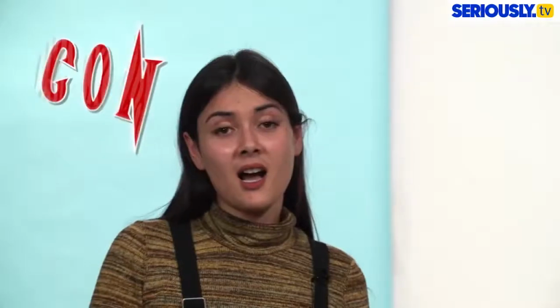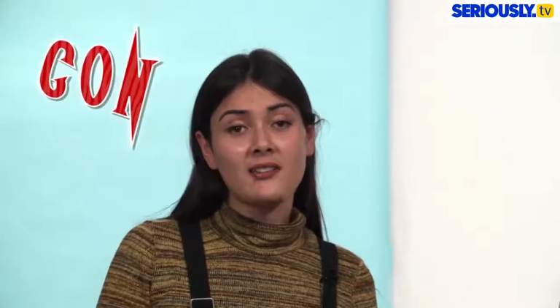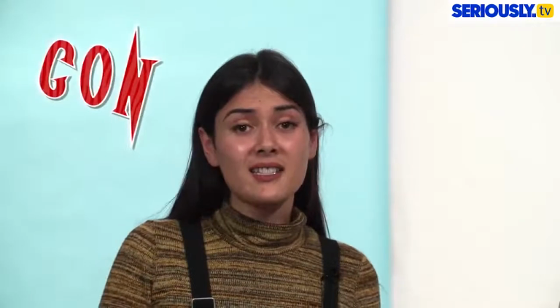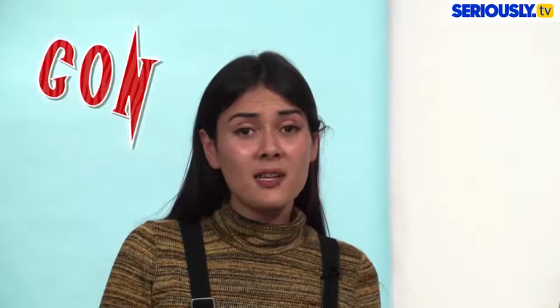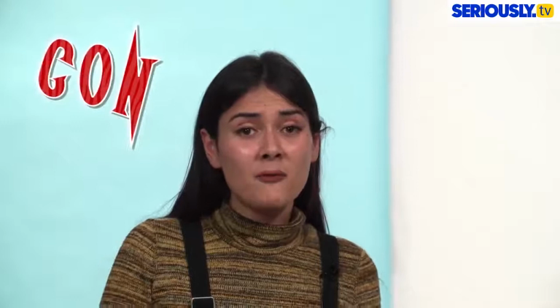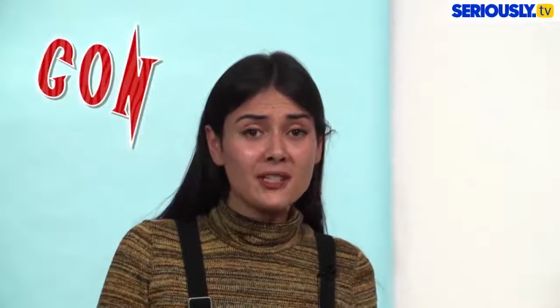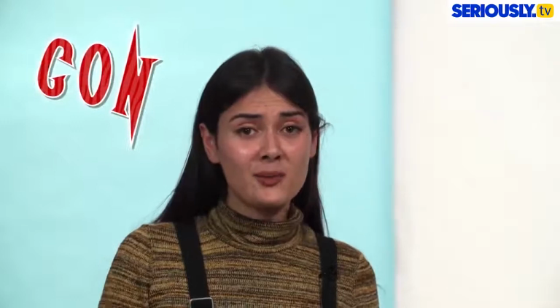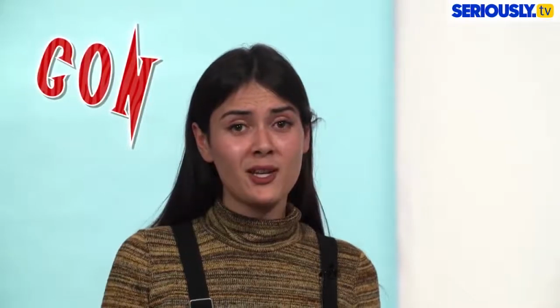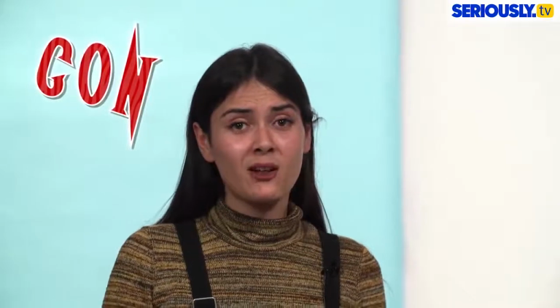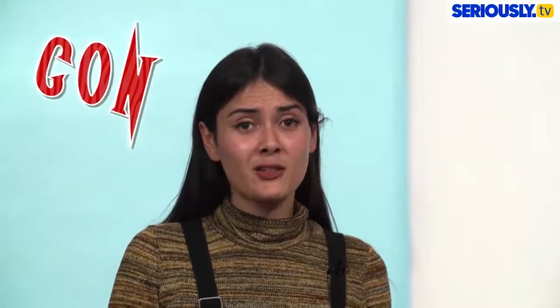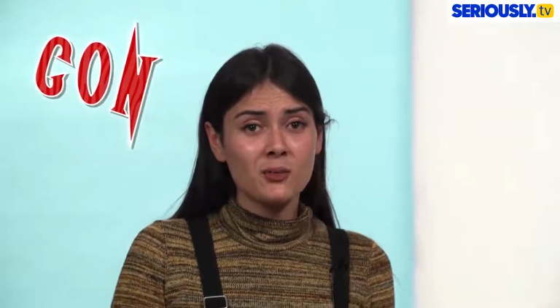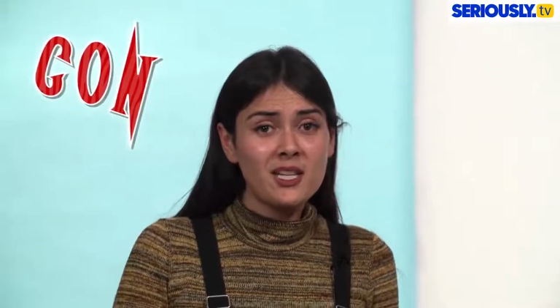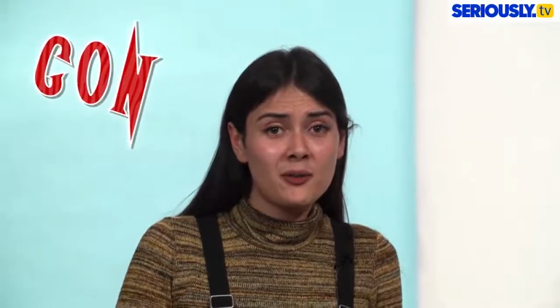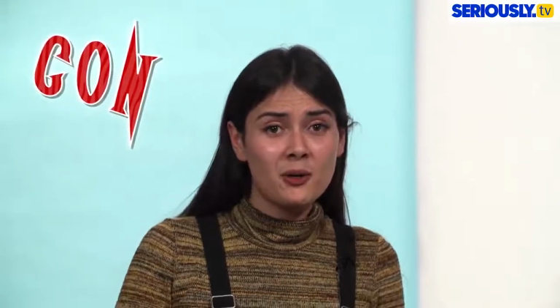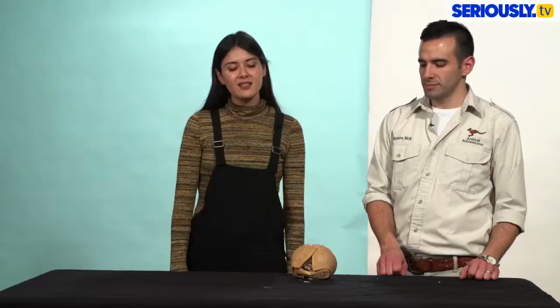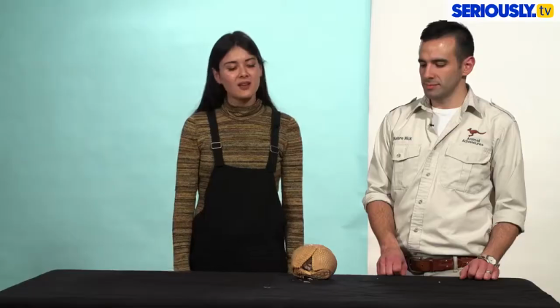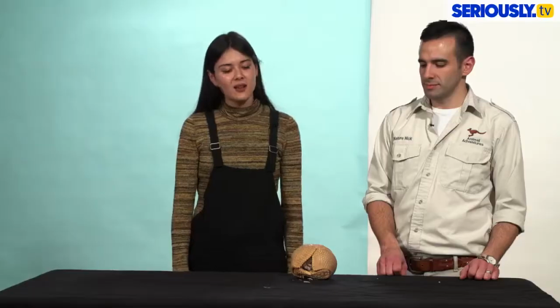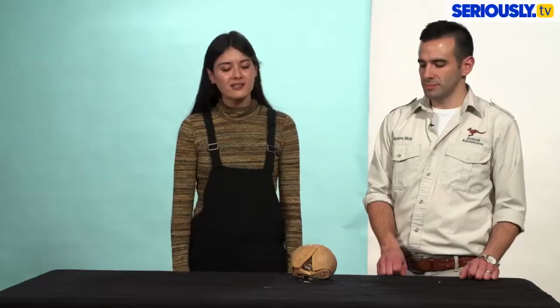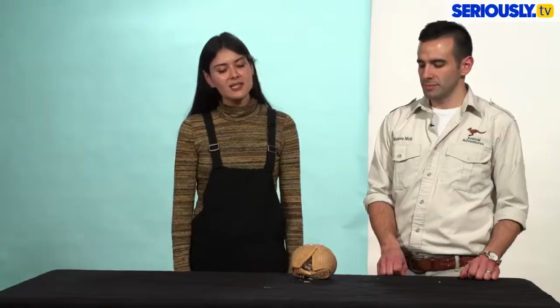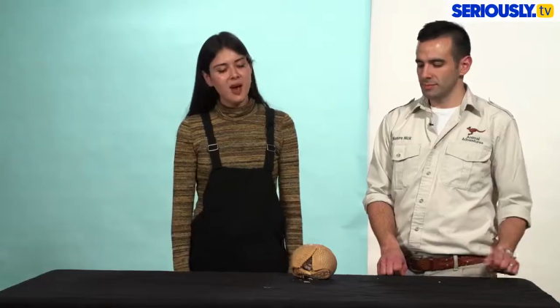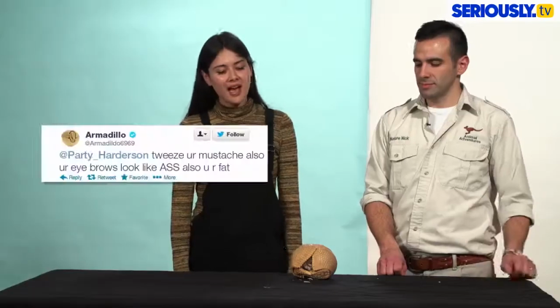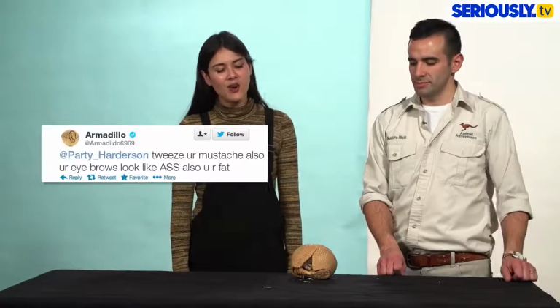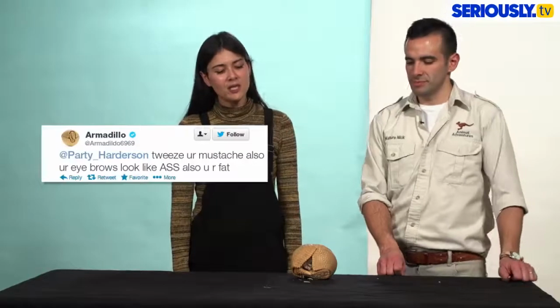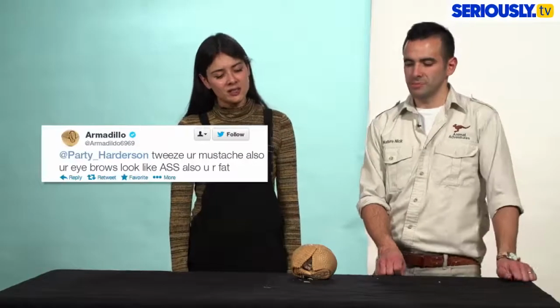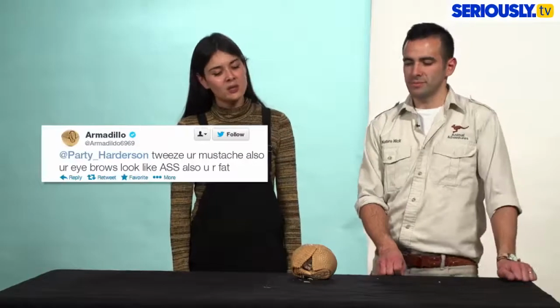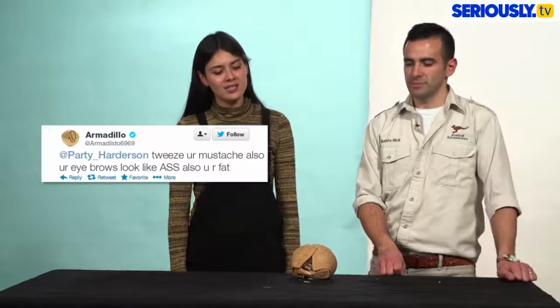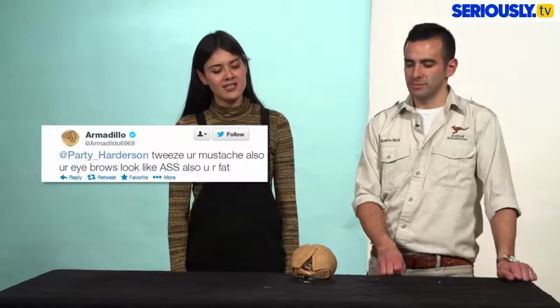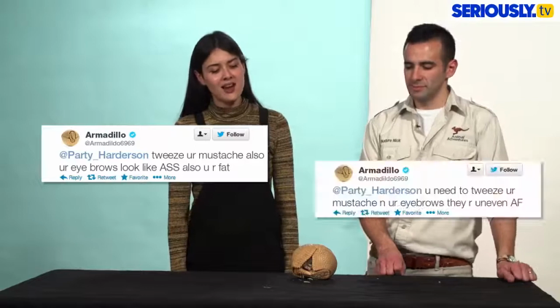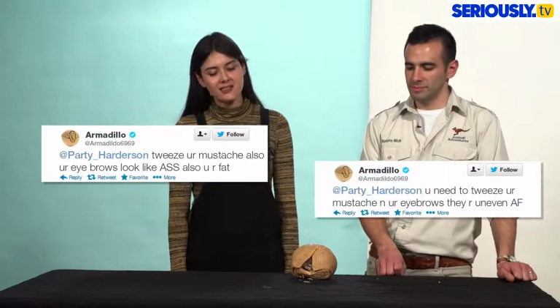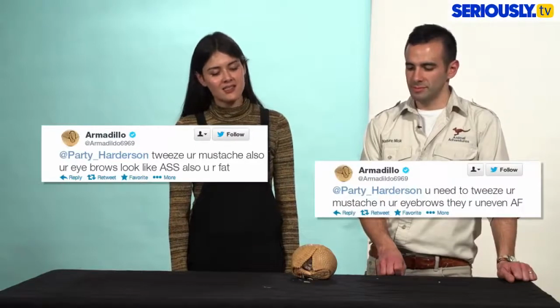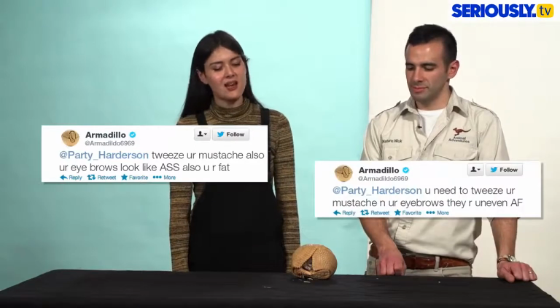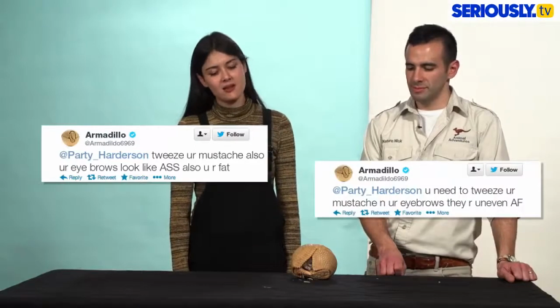This animal fat shames me on all of my social media photos. I see you at armadildo6969.